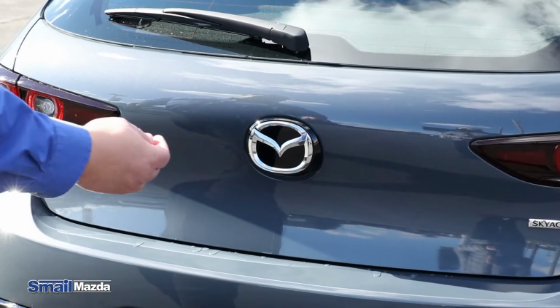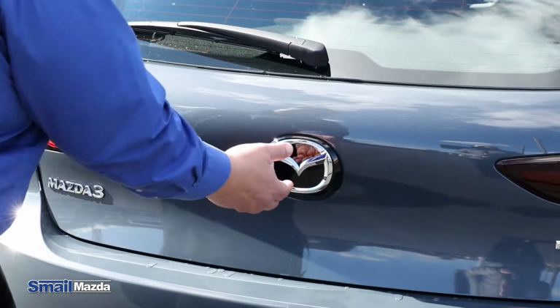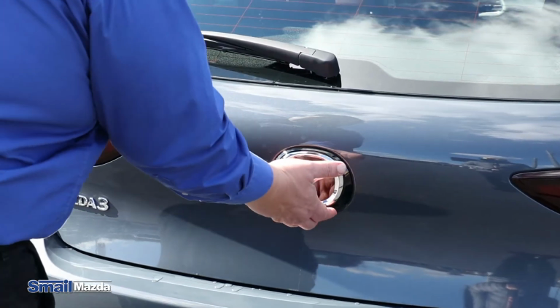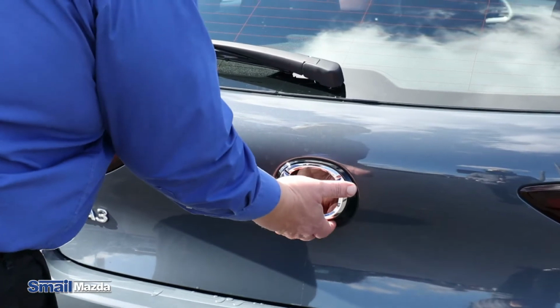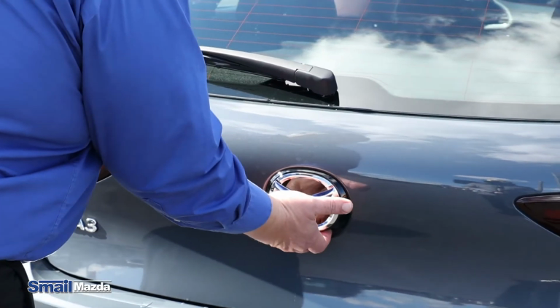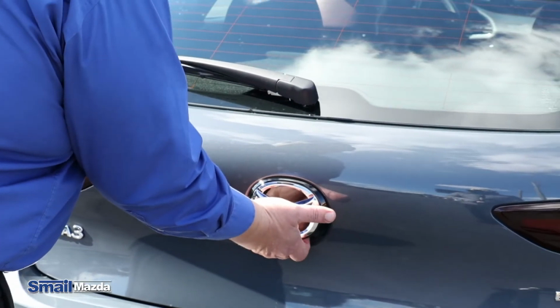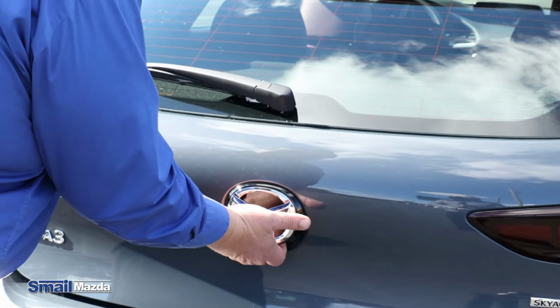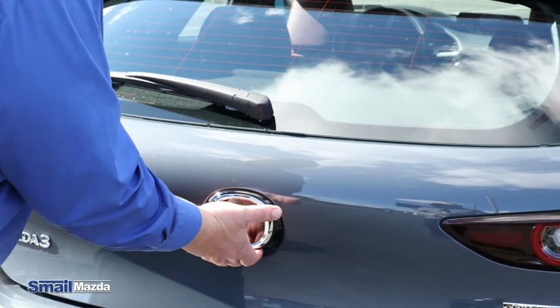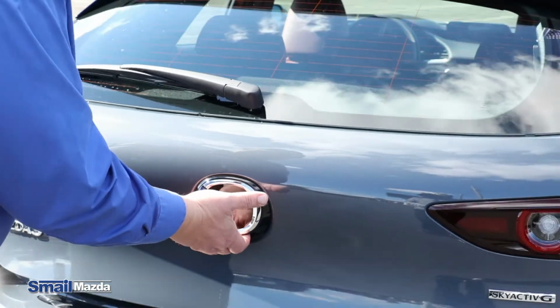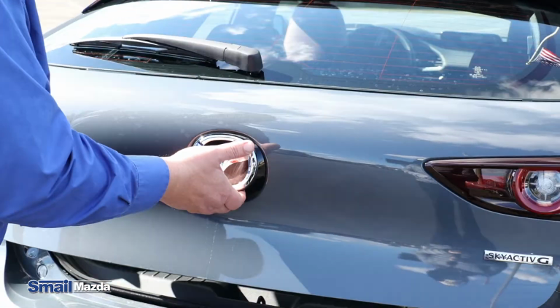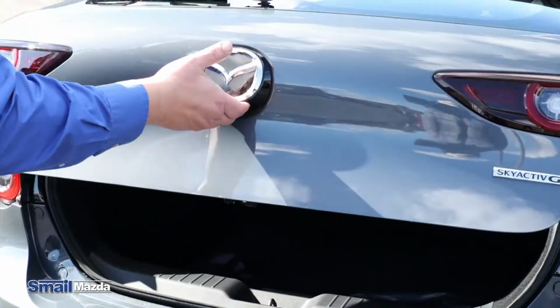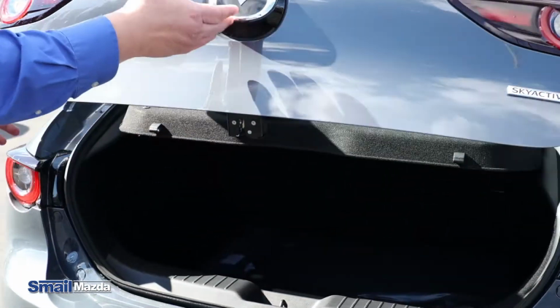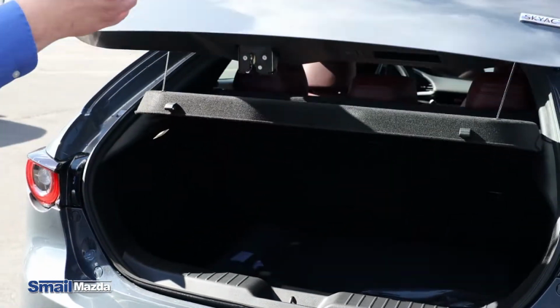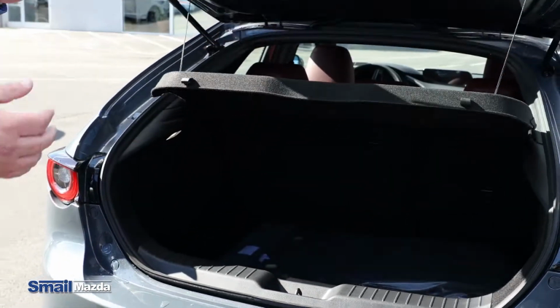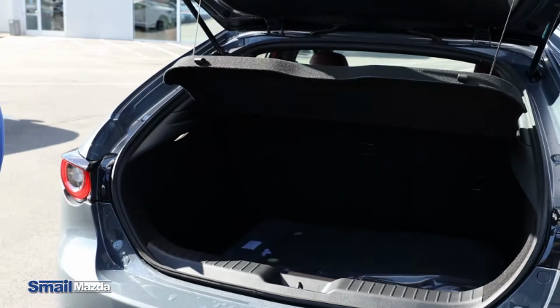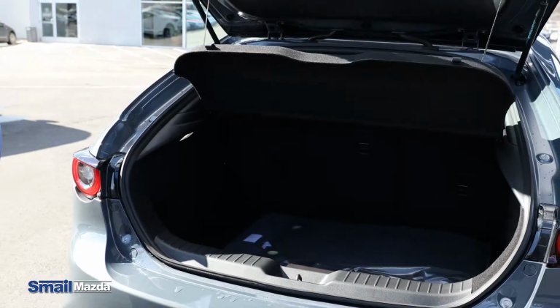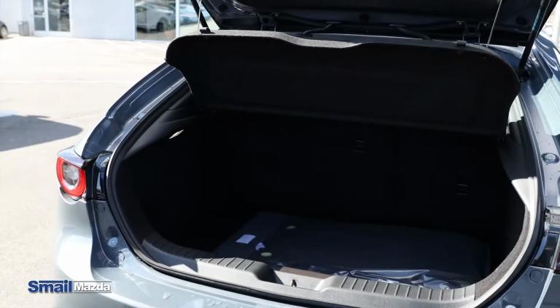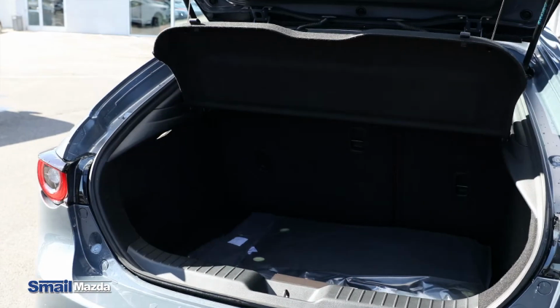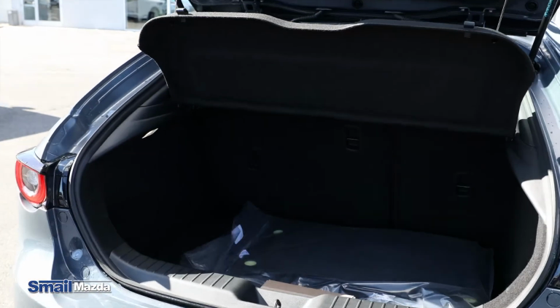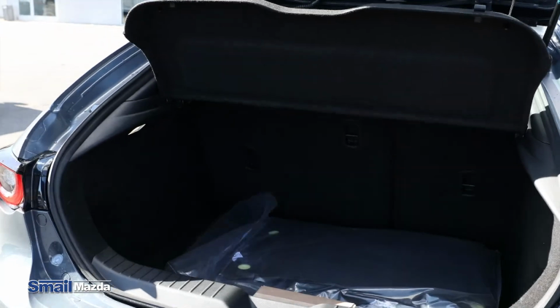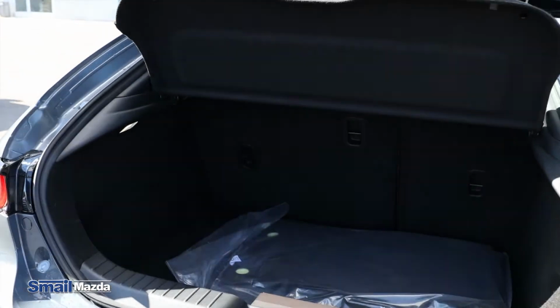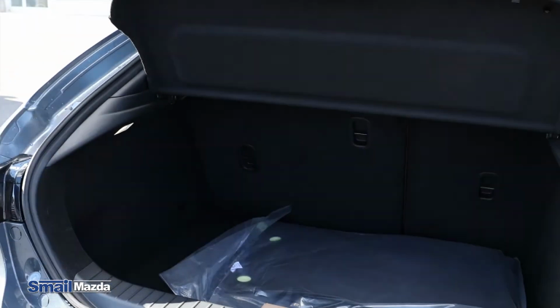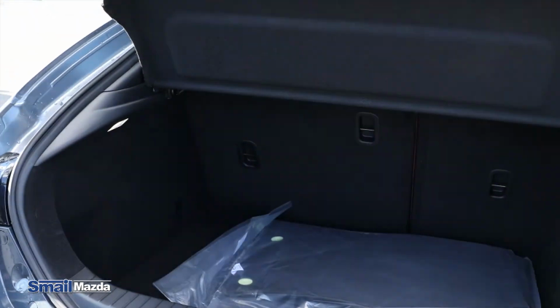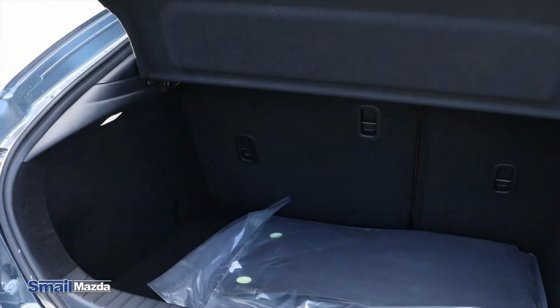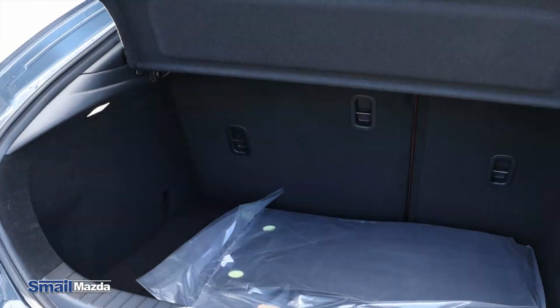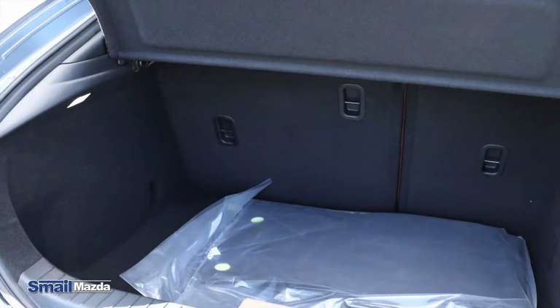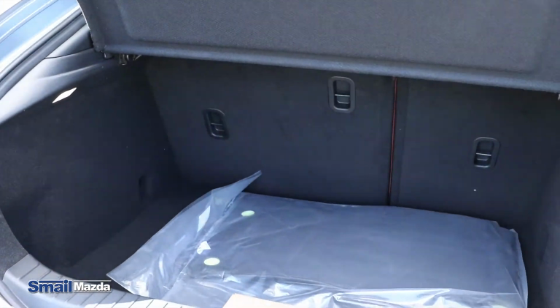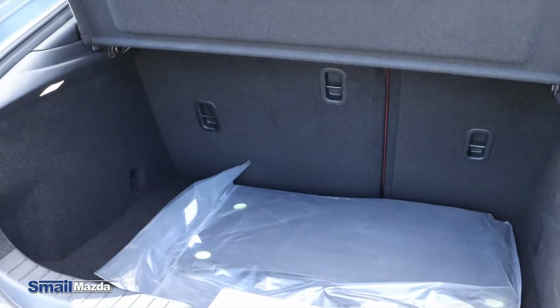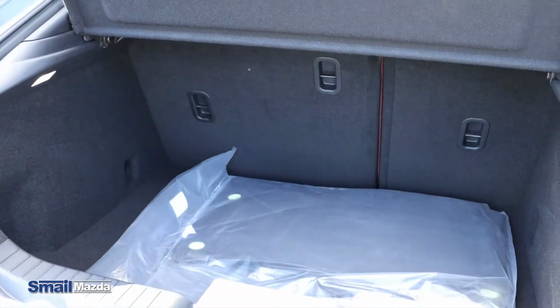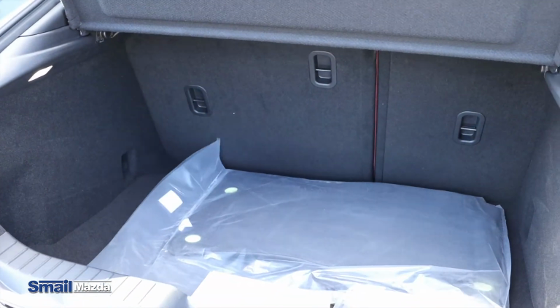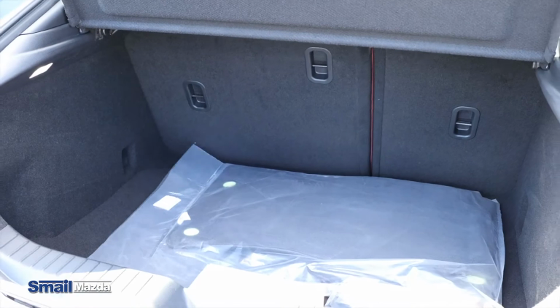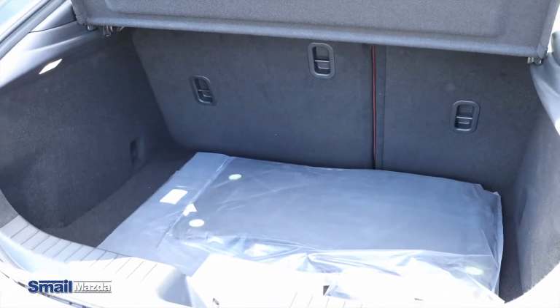Loads of space in the back for how small the vehicle itself is — plenty of room for what you might need: golf clubs, baseball bats, whatever.